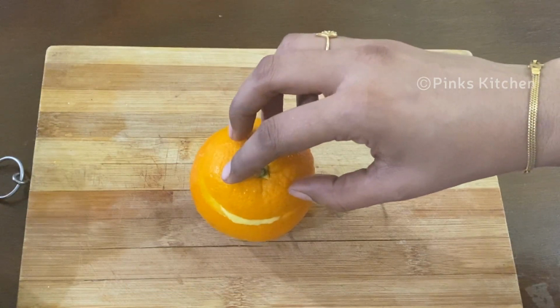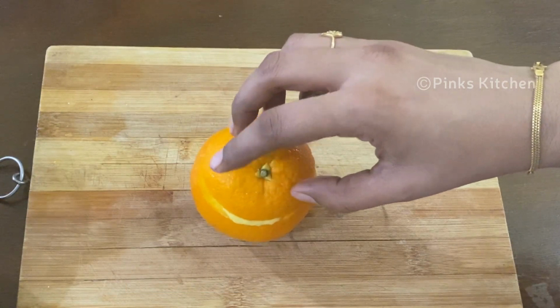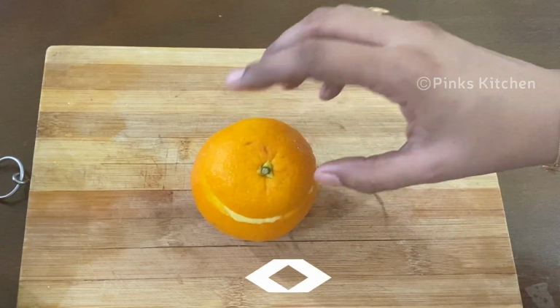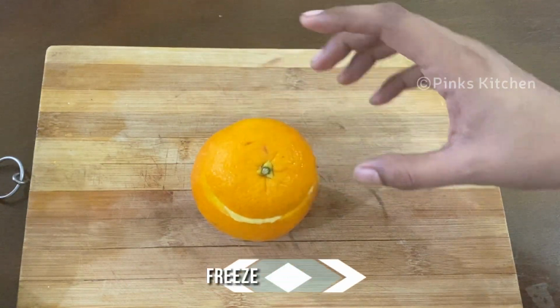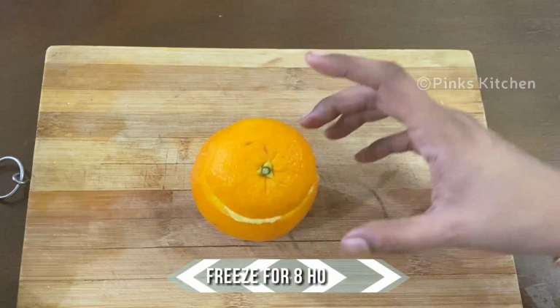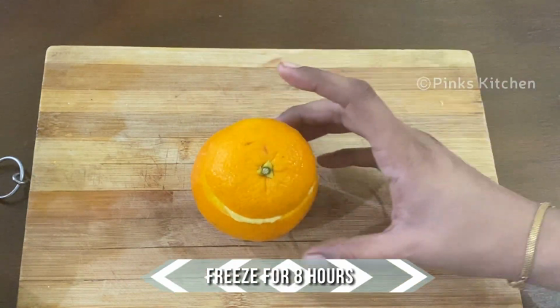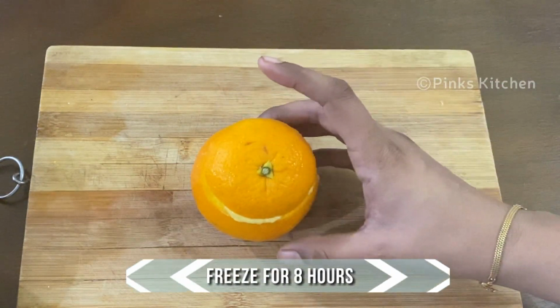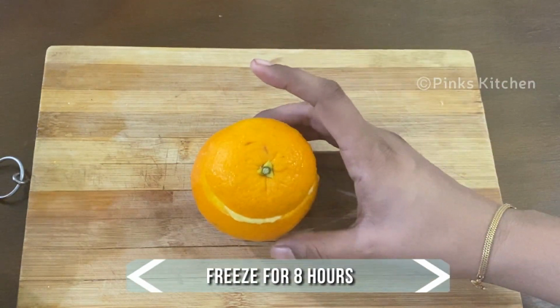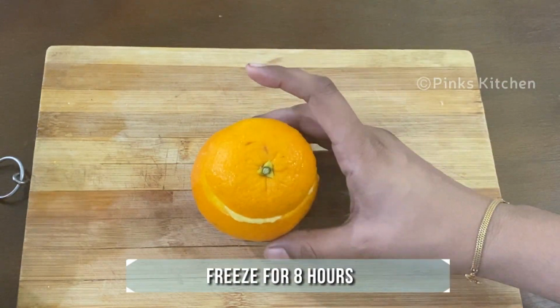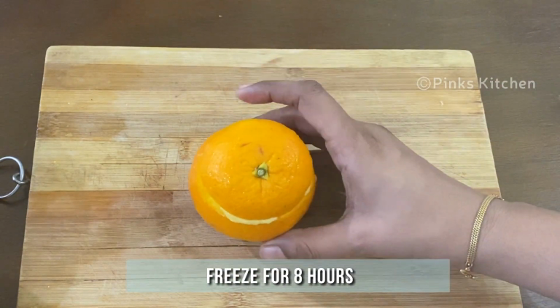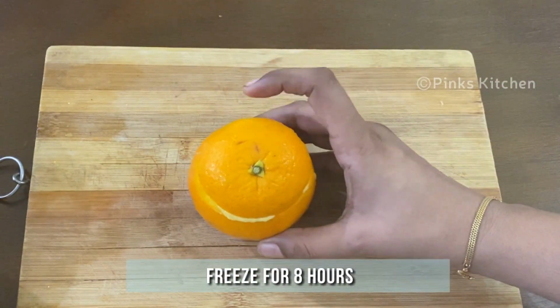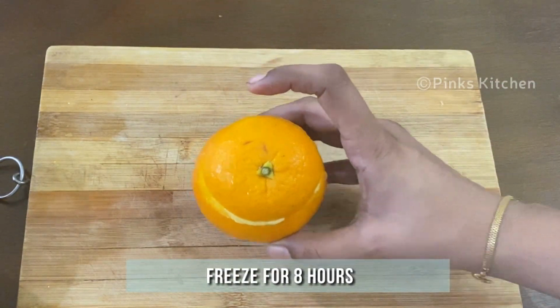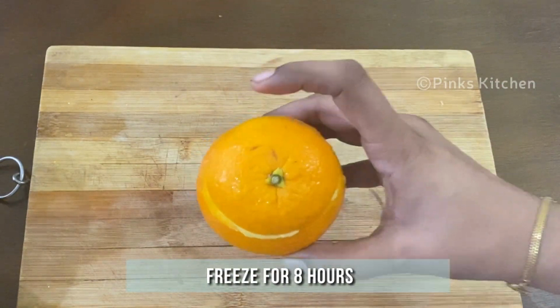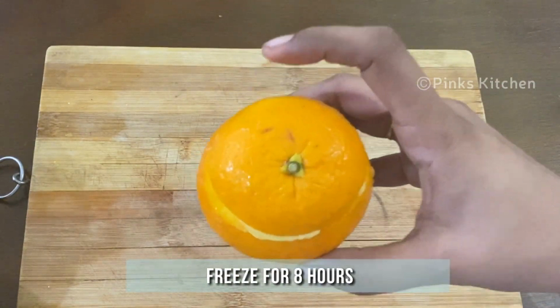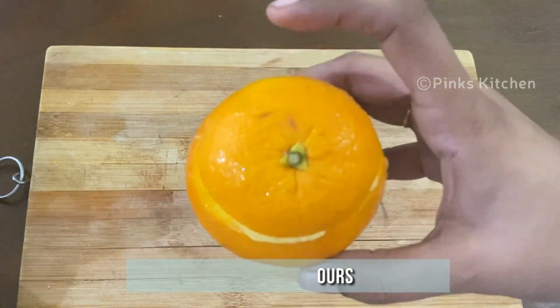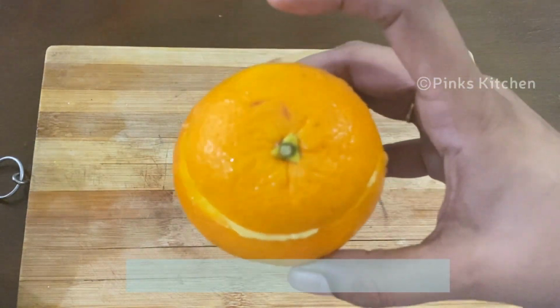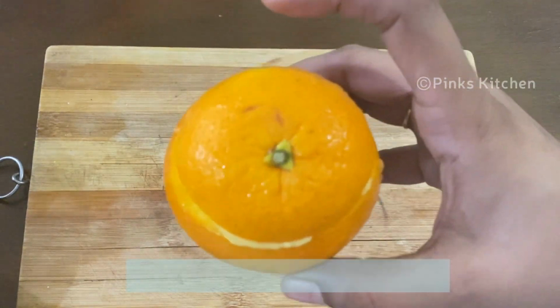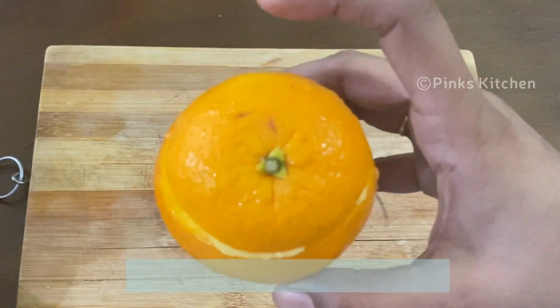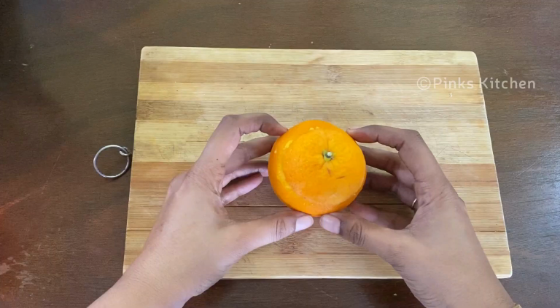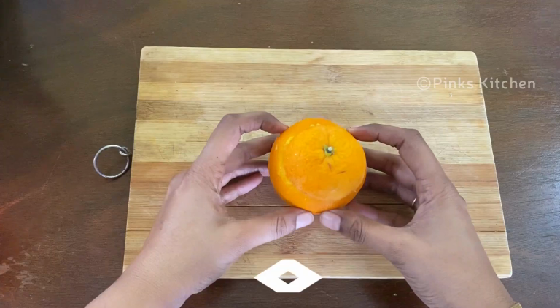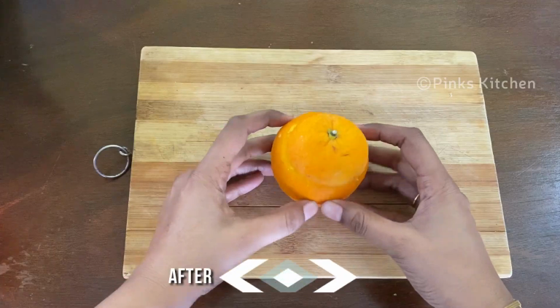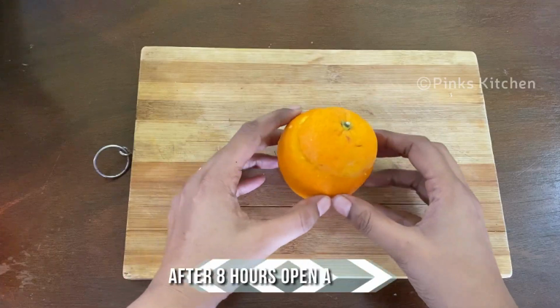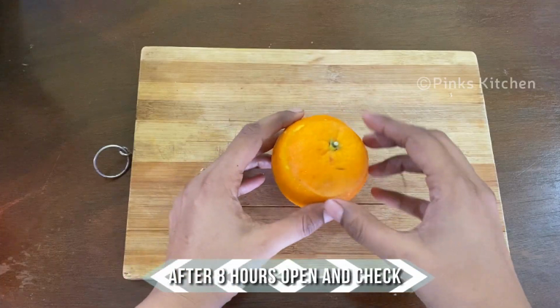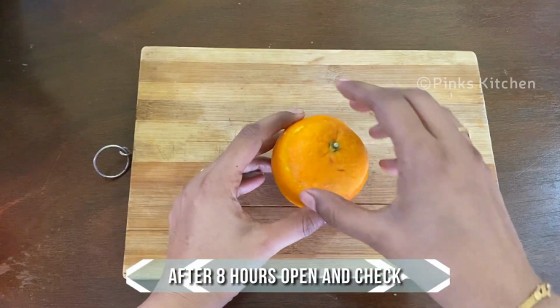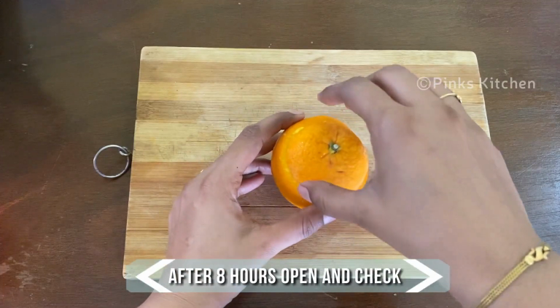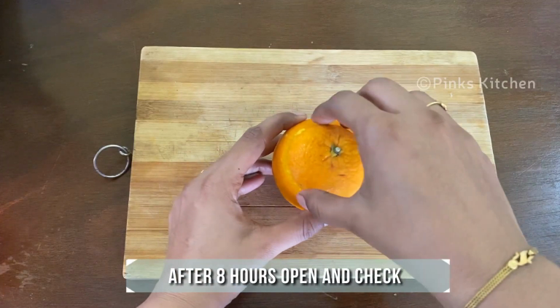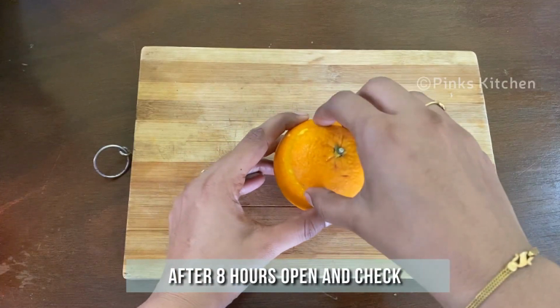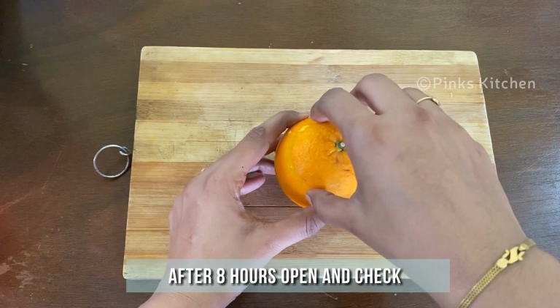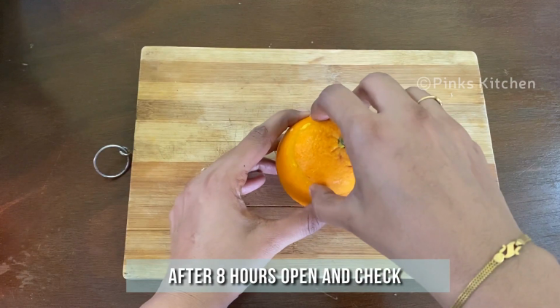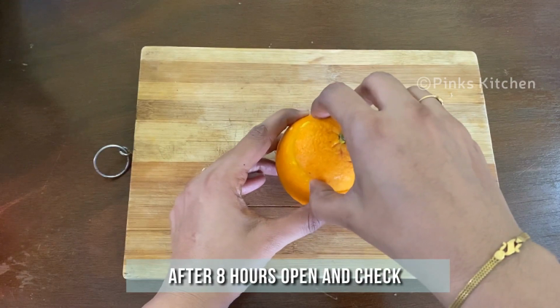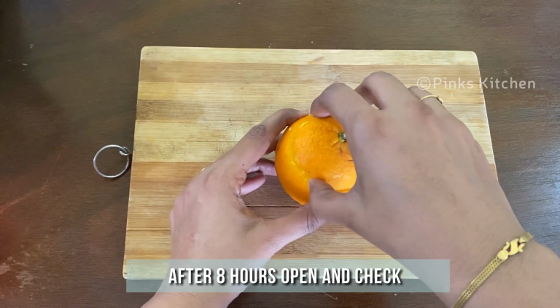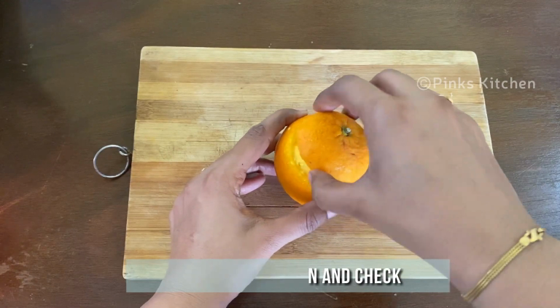Freeze for 8 hours. It's been 8 hours, so let's open and check.